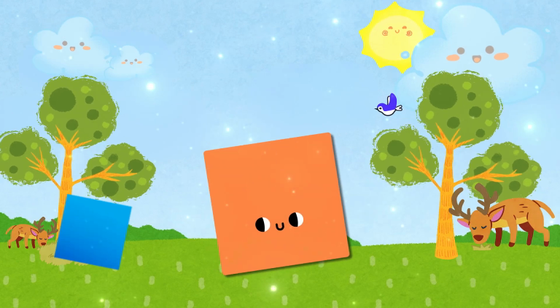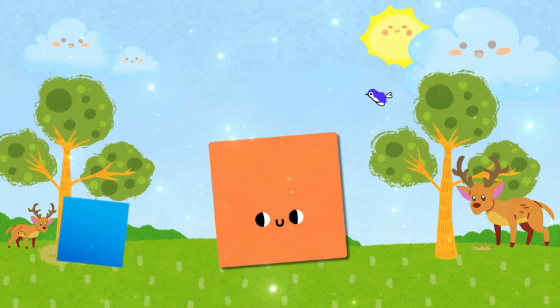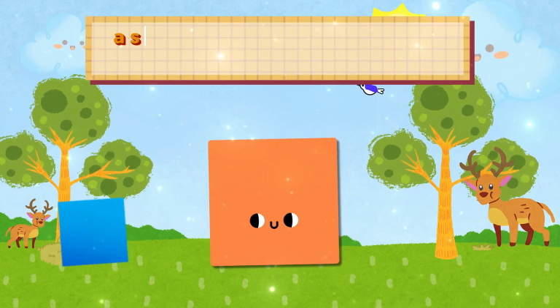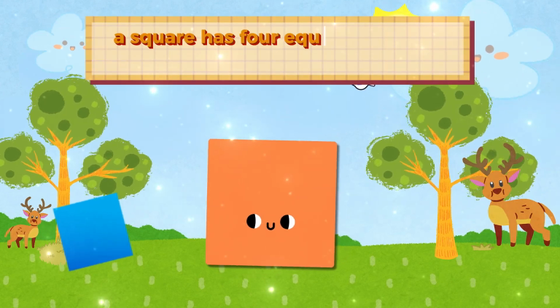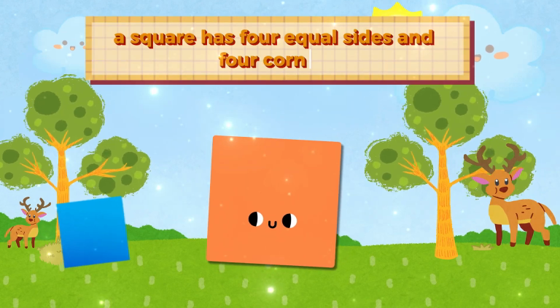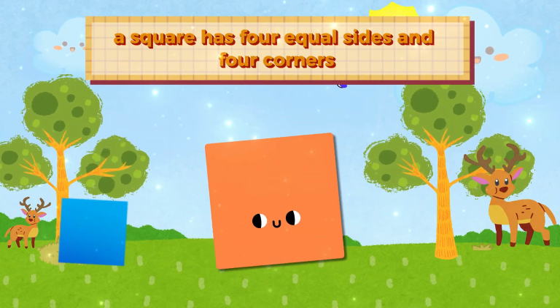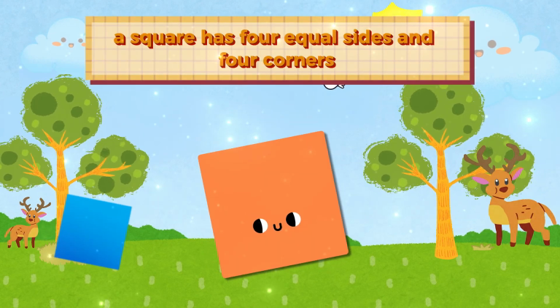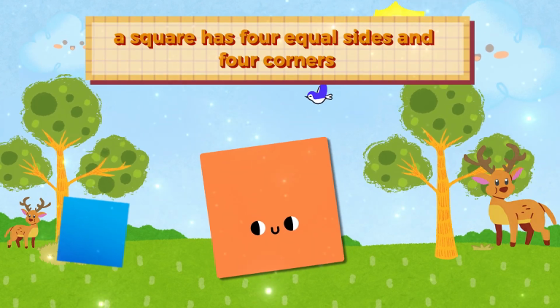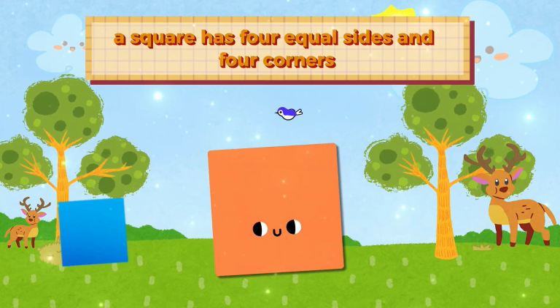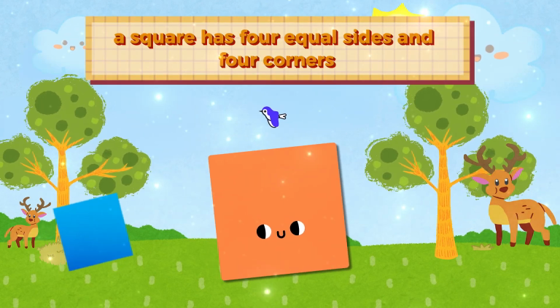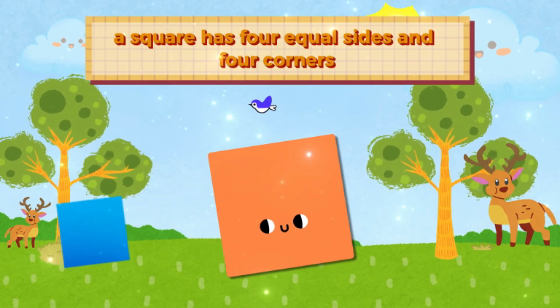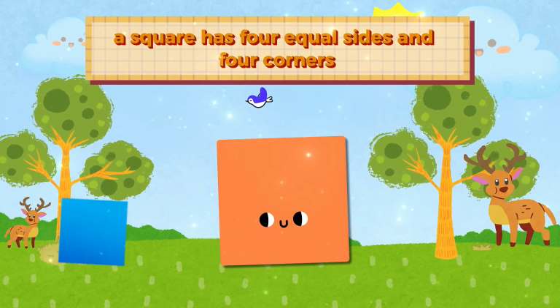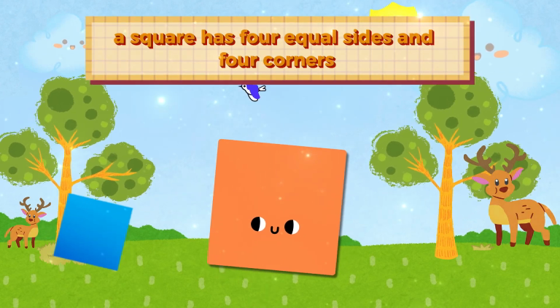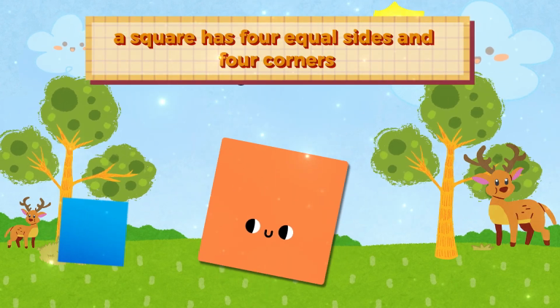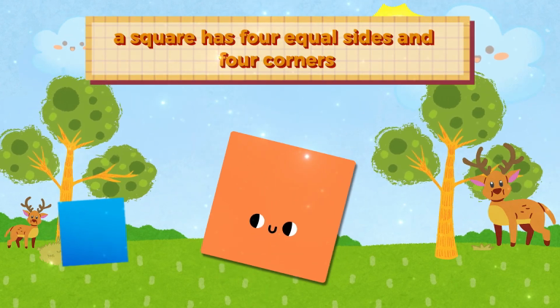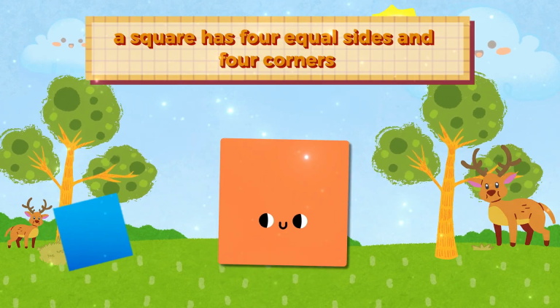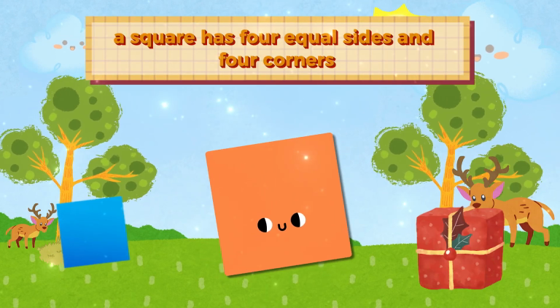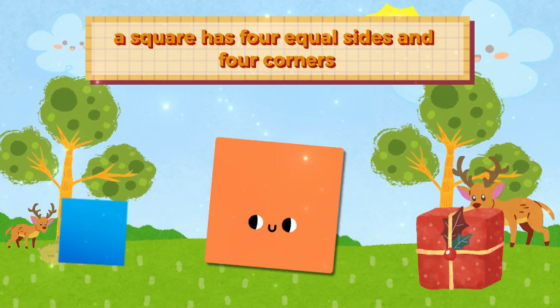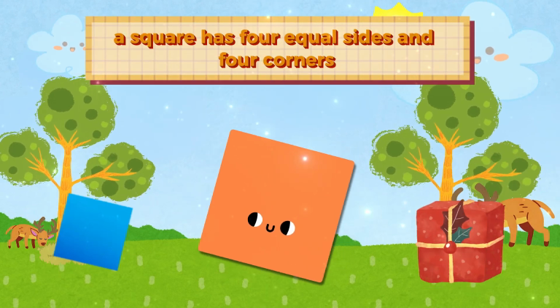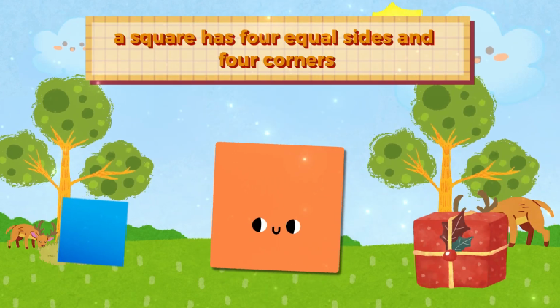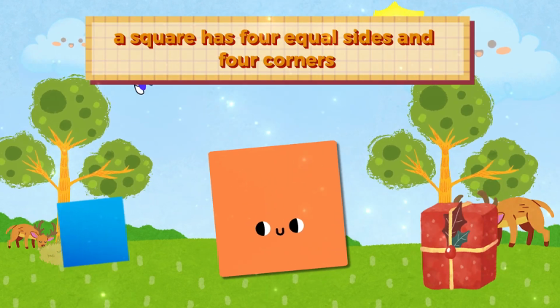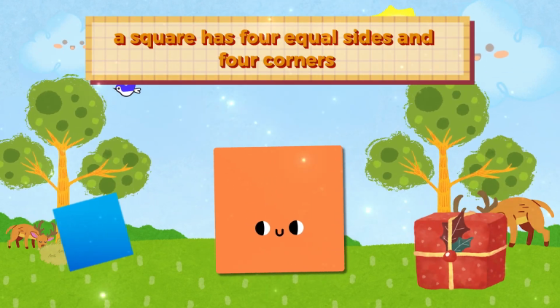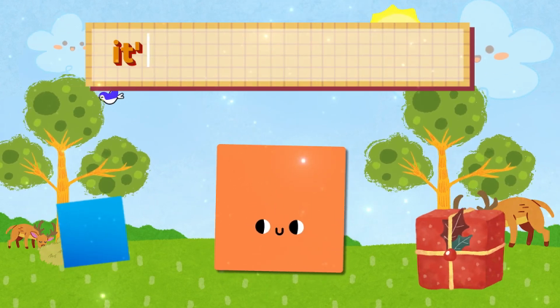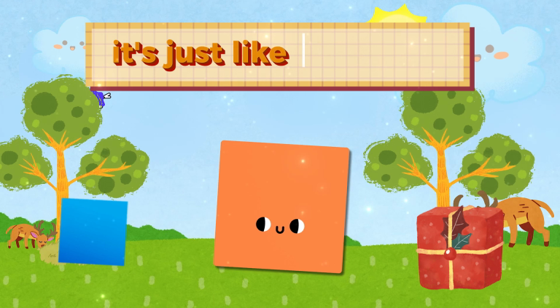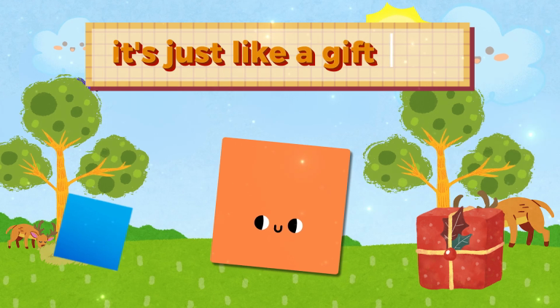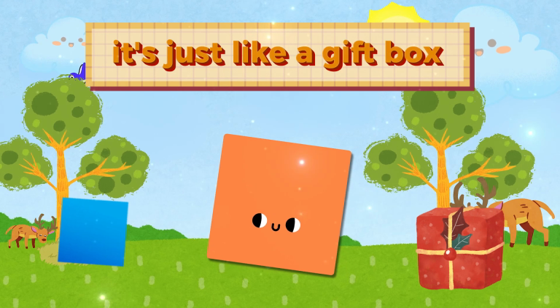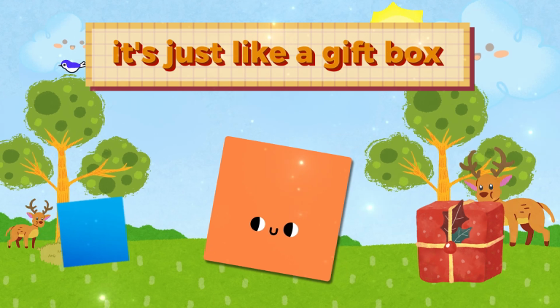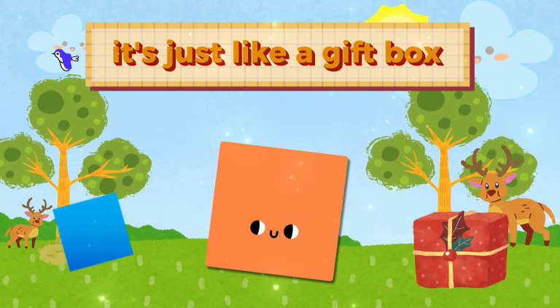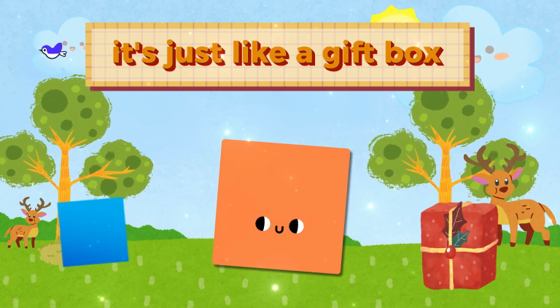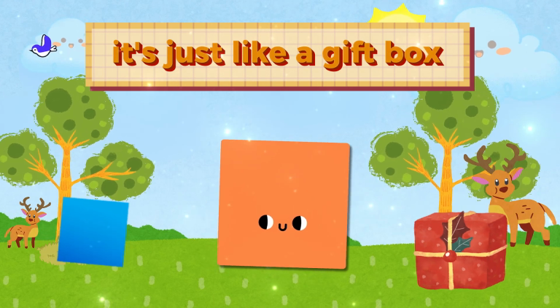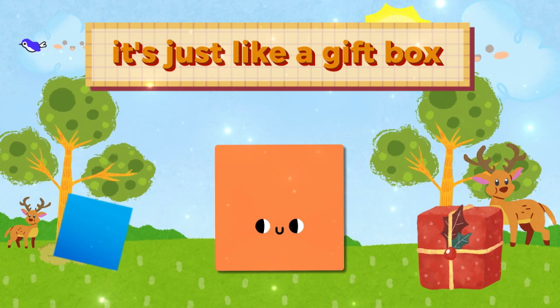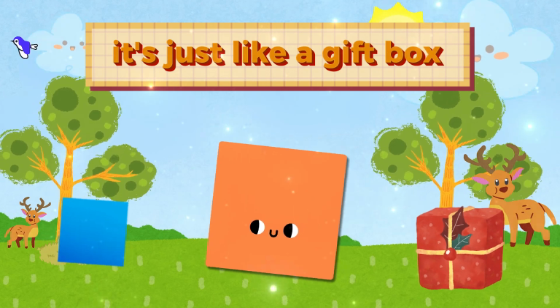A square has four equal sides and four corners. It's just like a gift box.